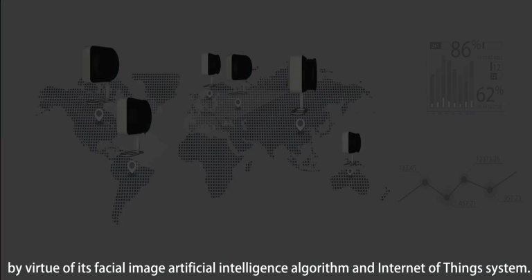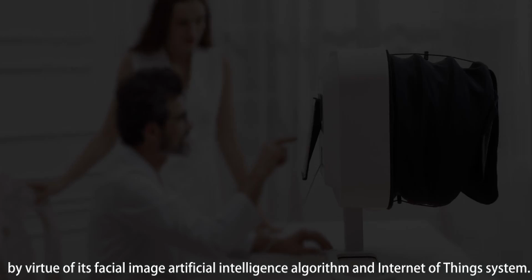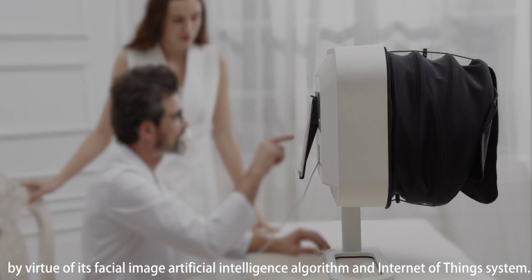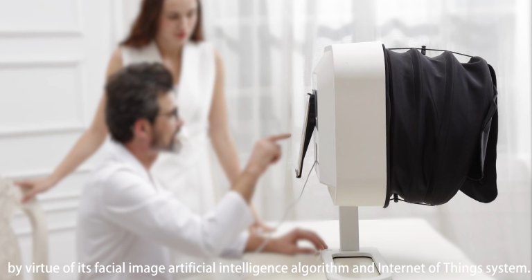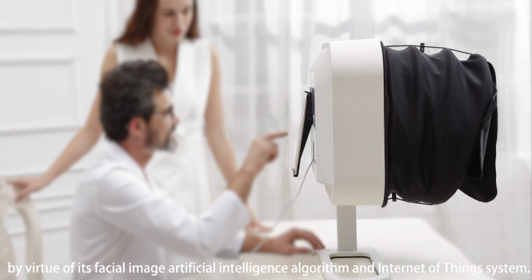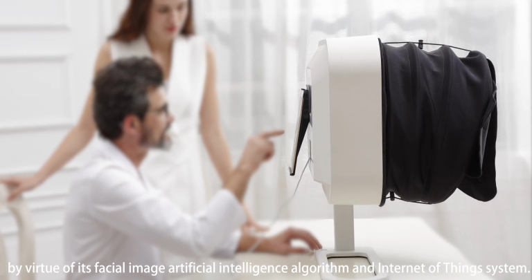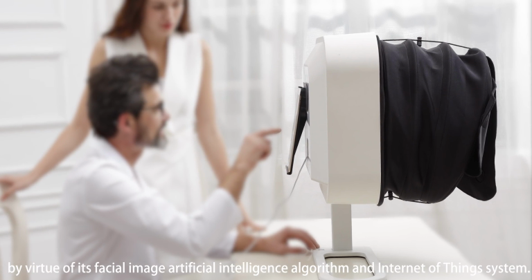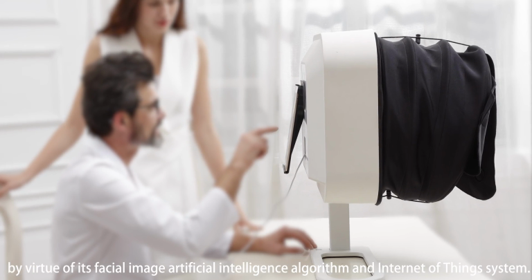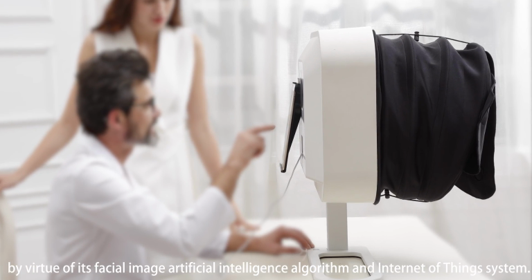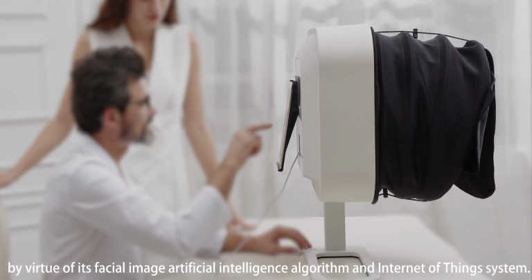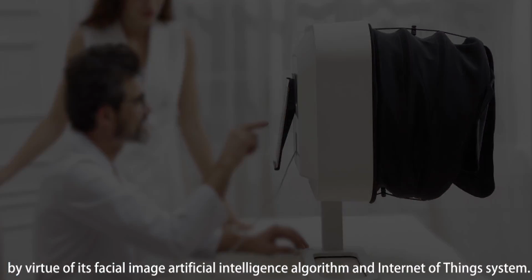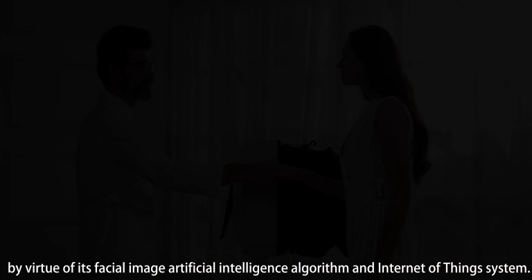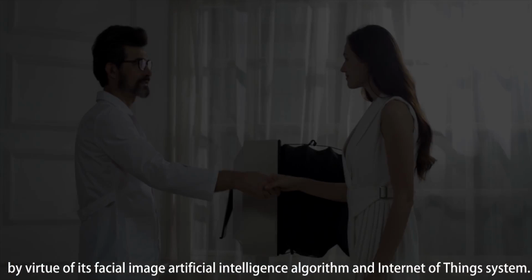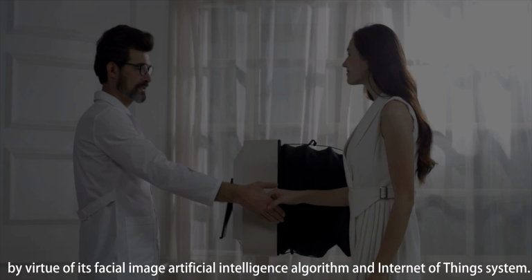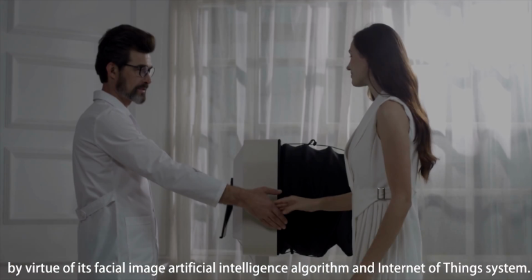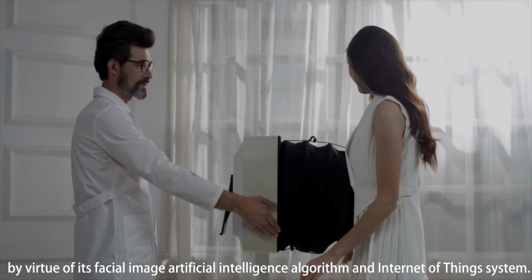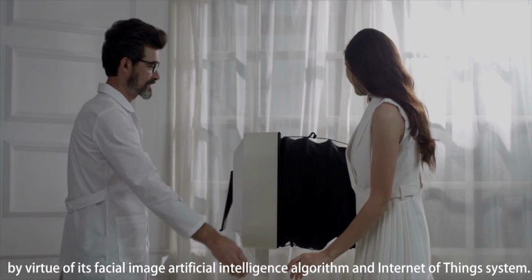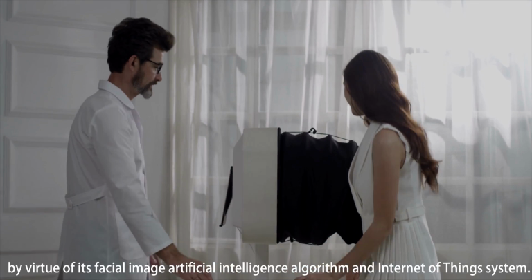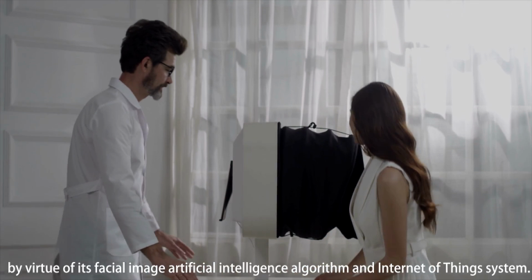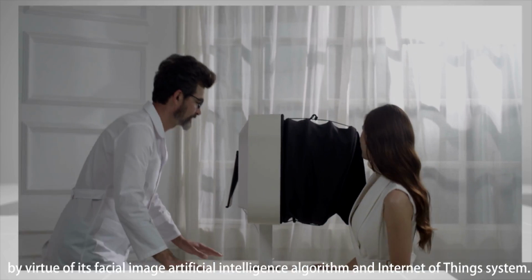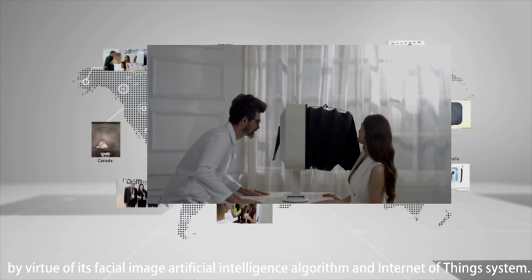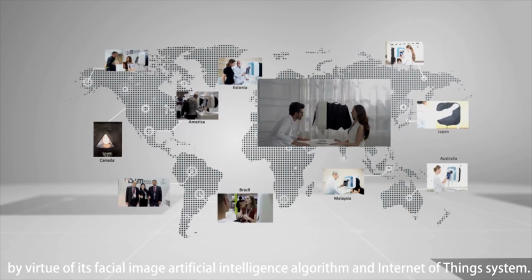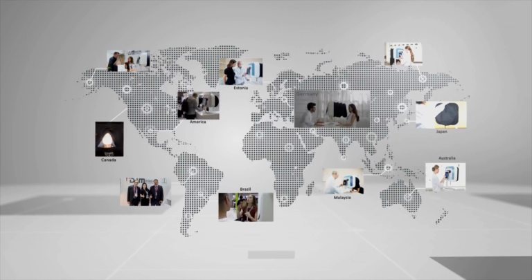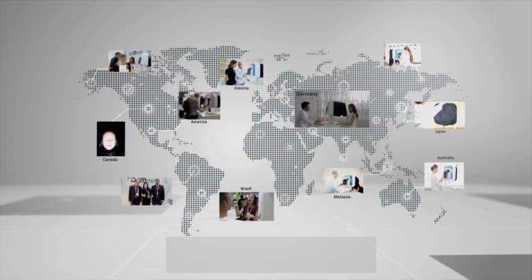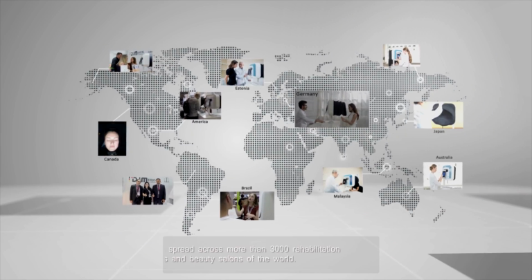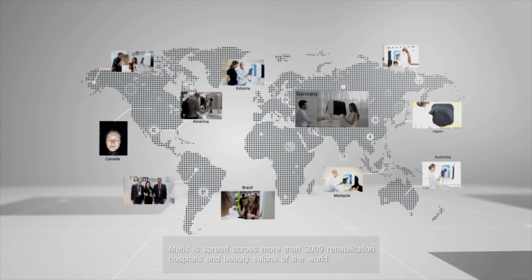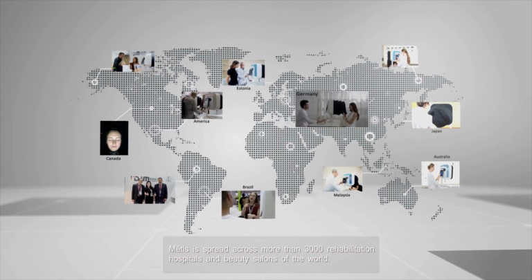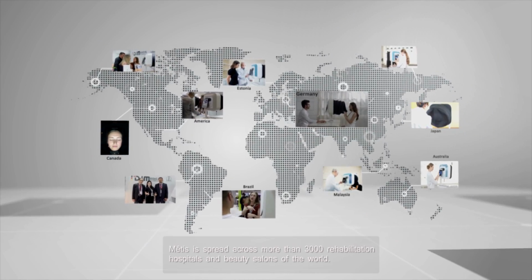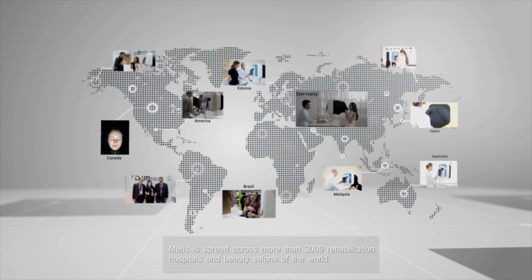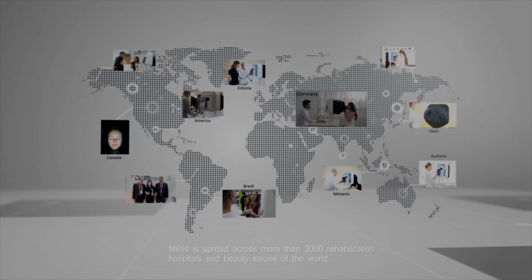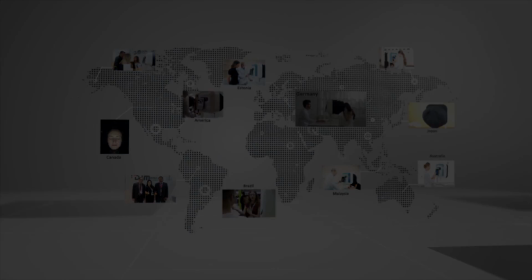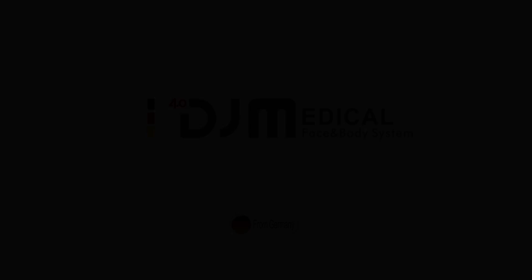By virtue of its facial image artificial intelligence algorithm and Internet of Things system, Metis aims to serve users worldwide.